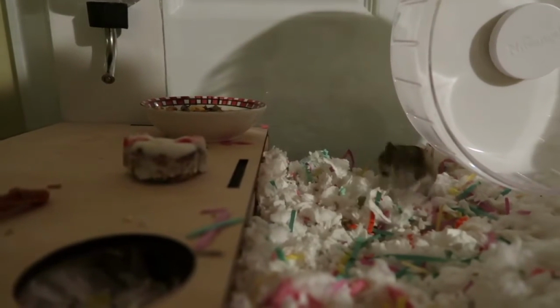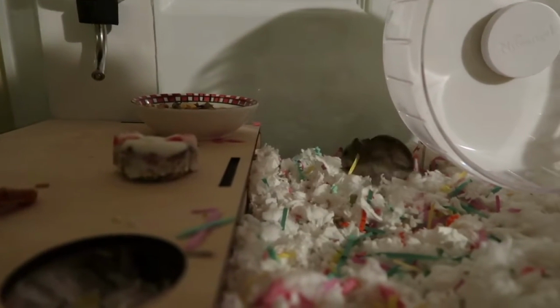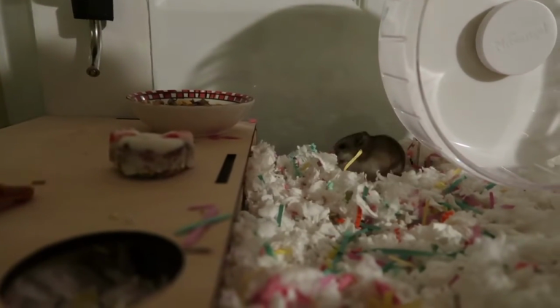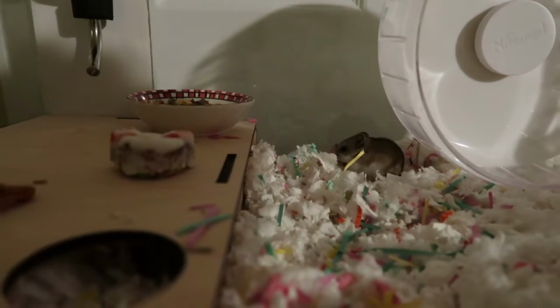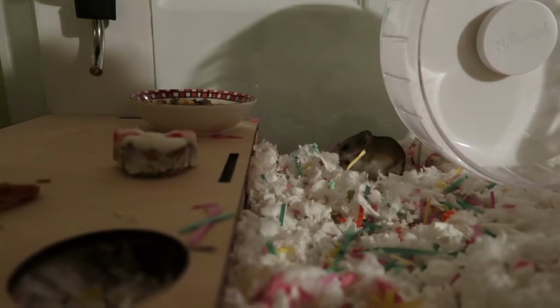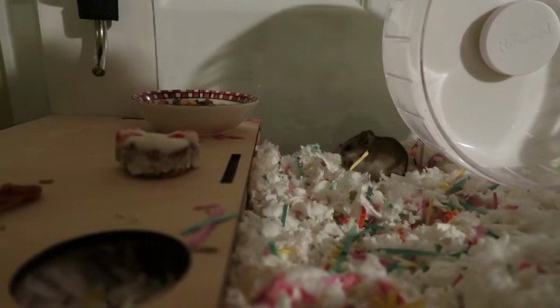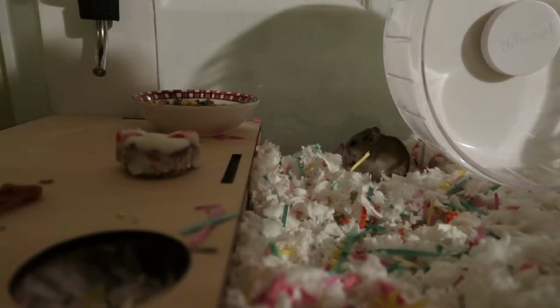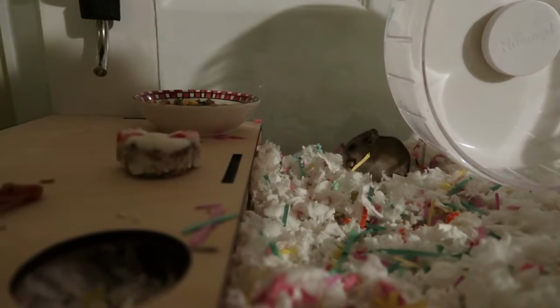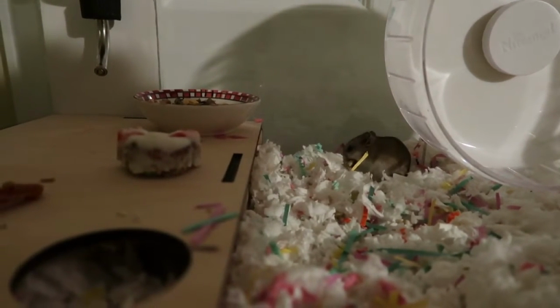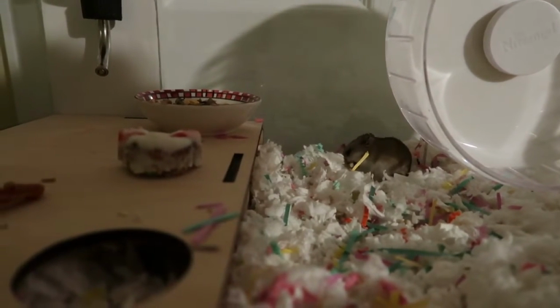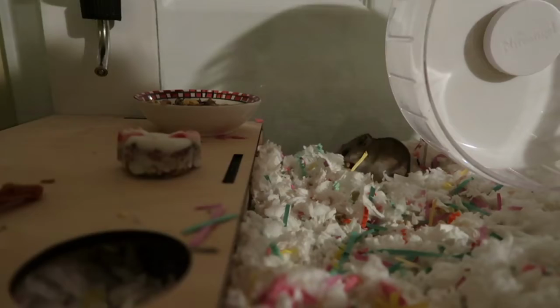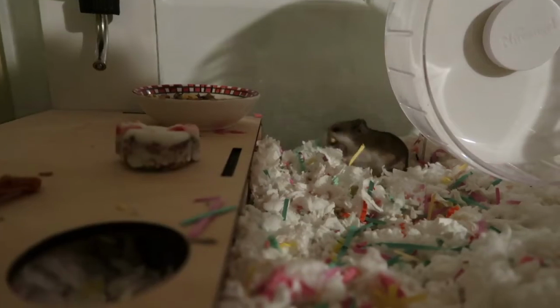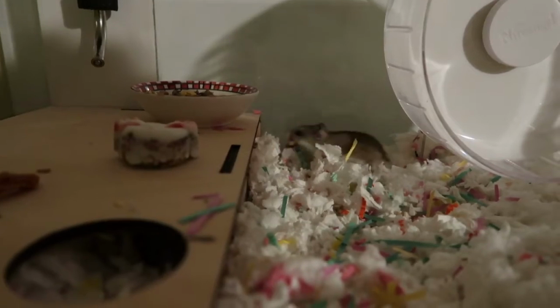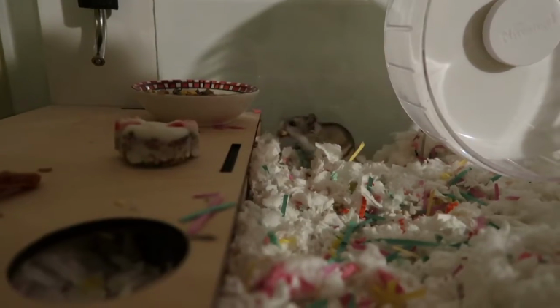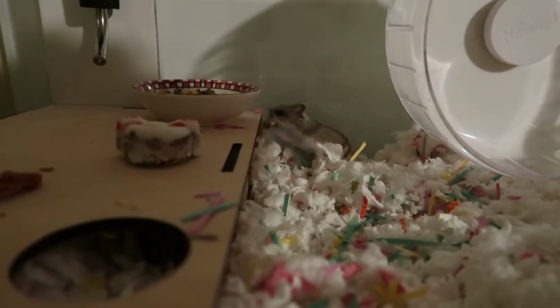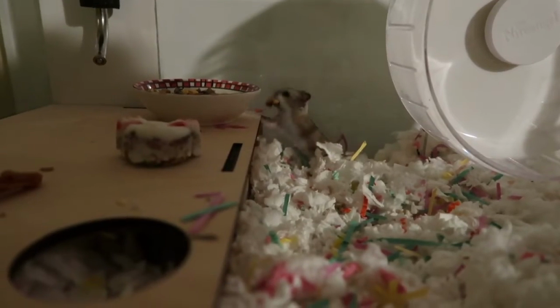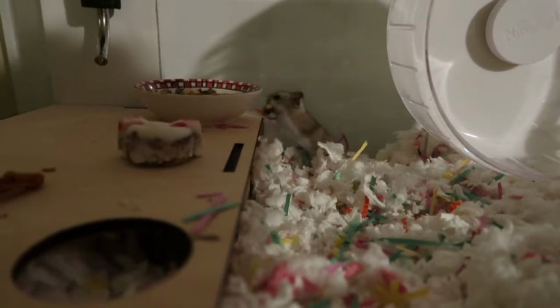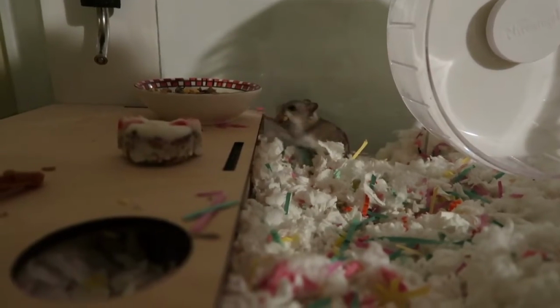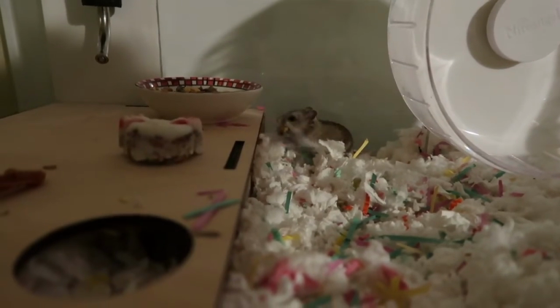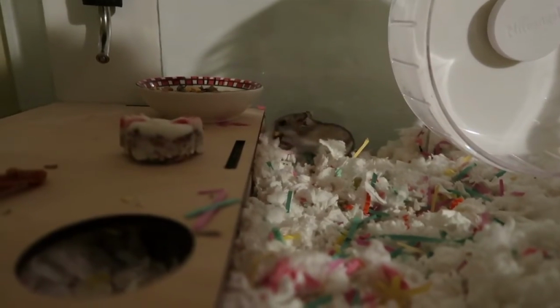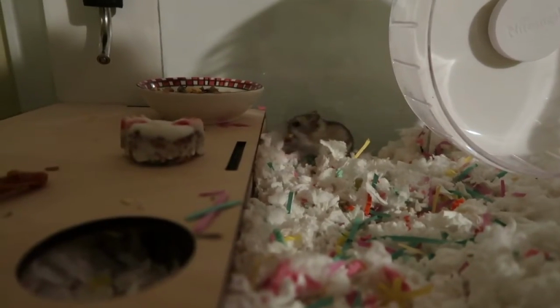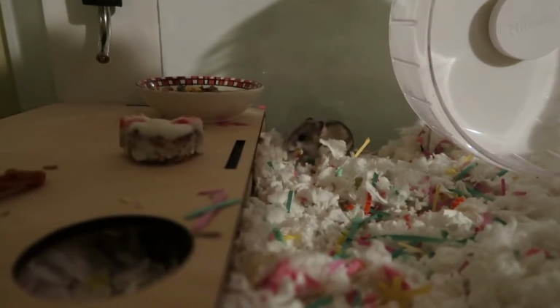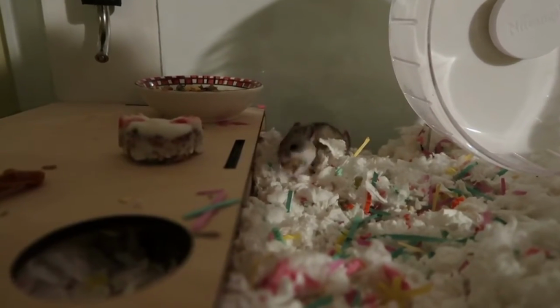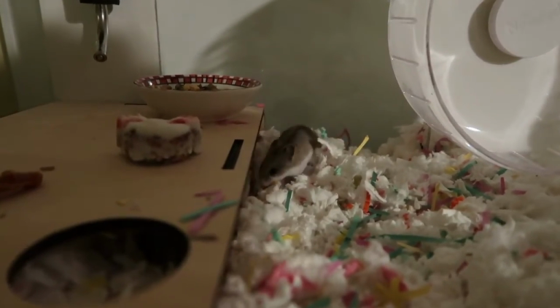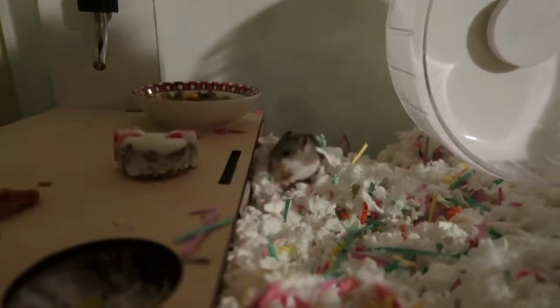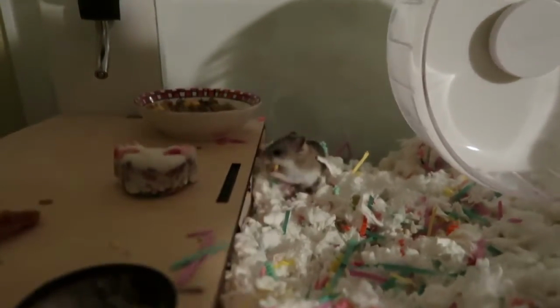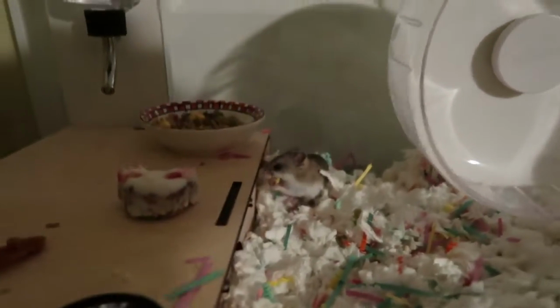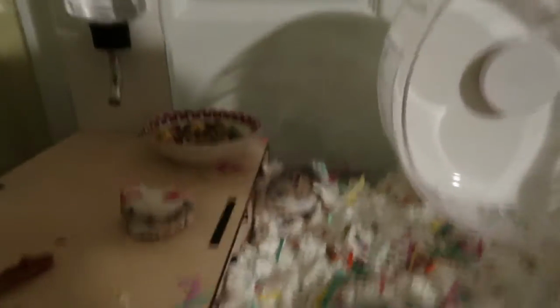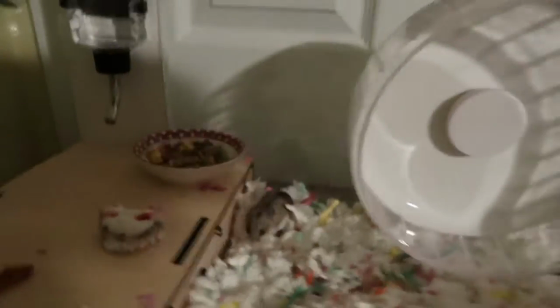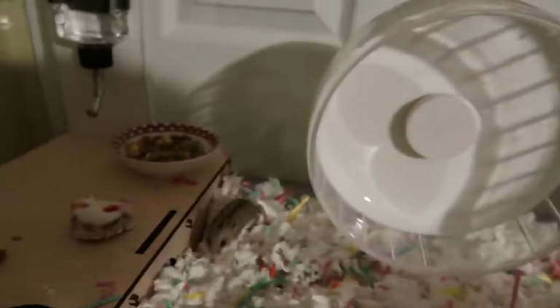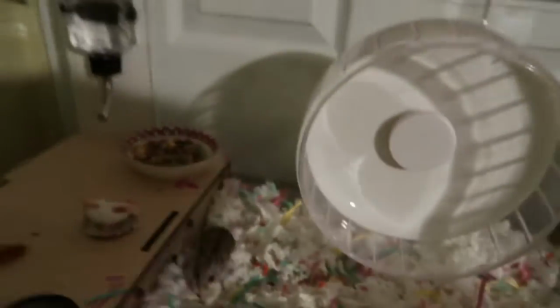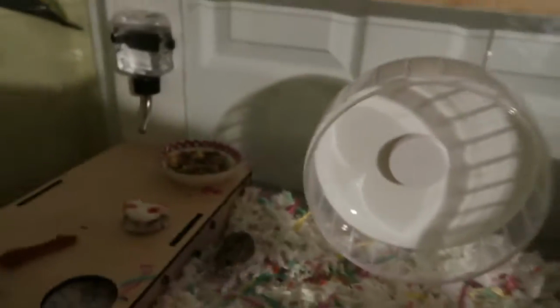She seems more interested in her food. Maybe it's a little too cold for her. We'll give it a second and see what happens.